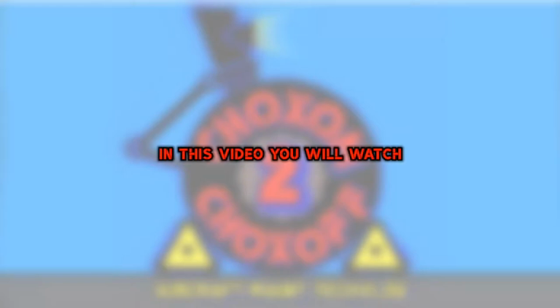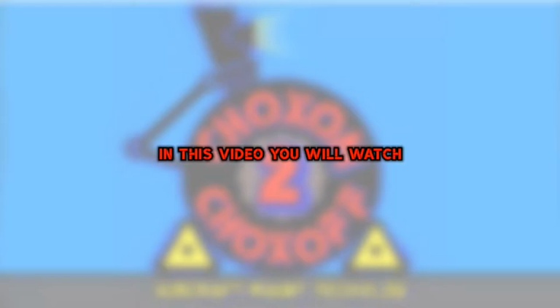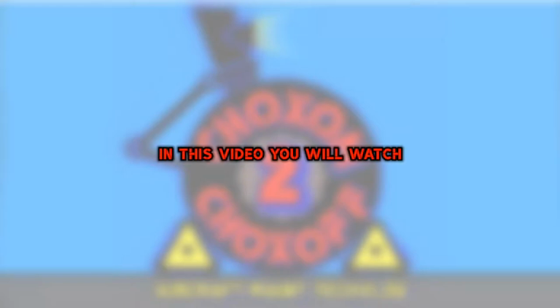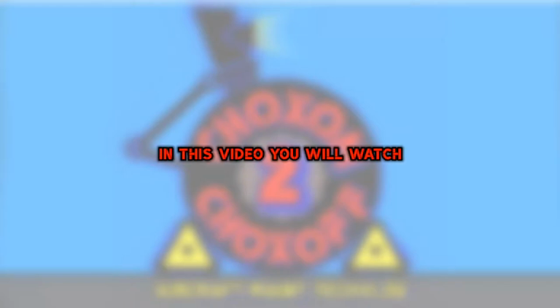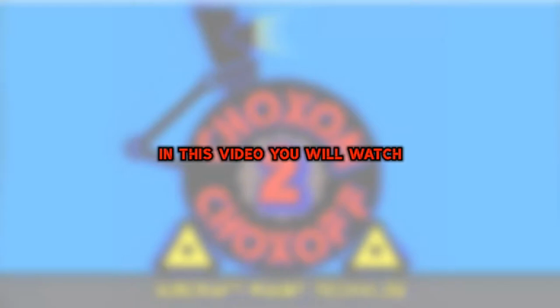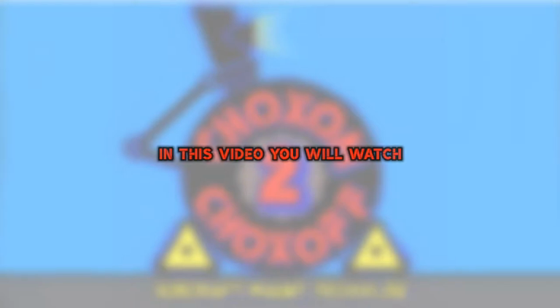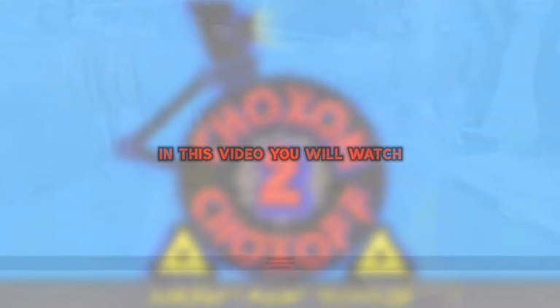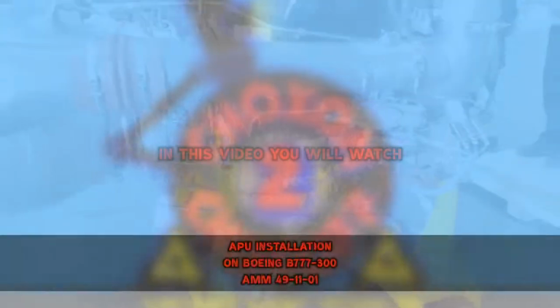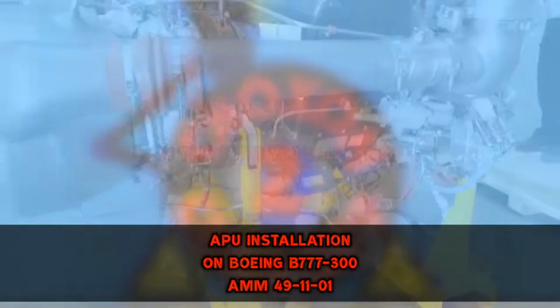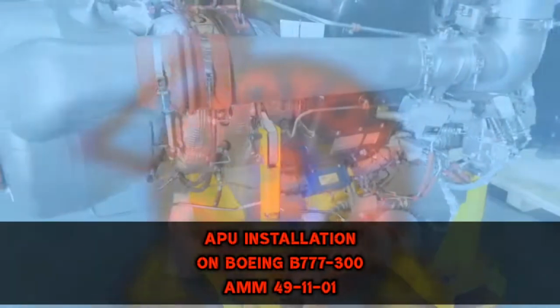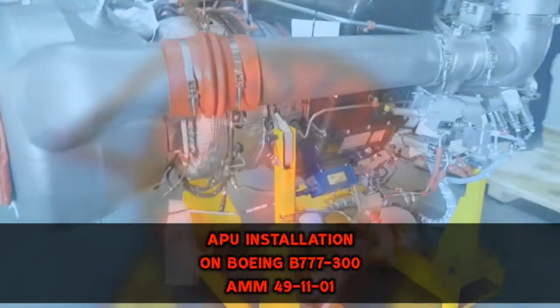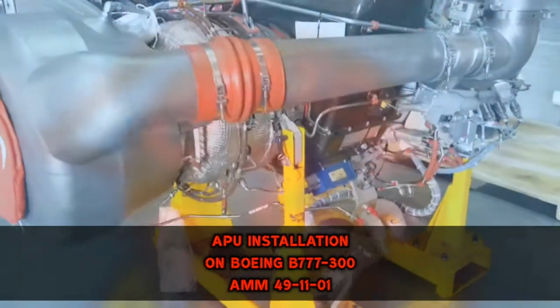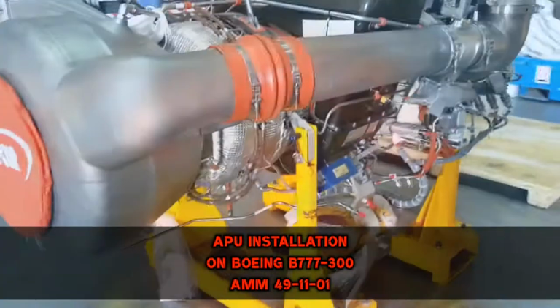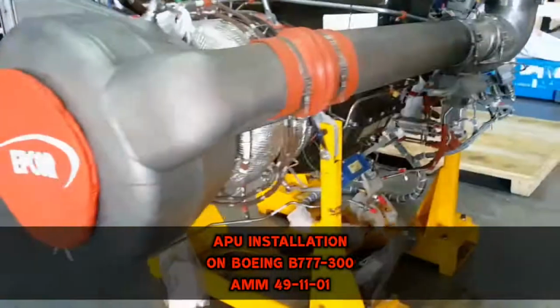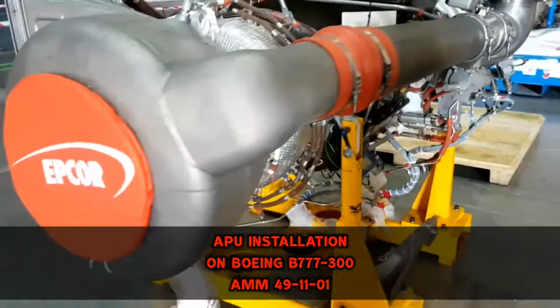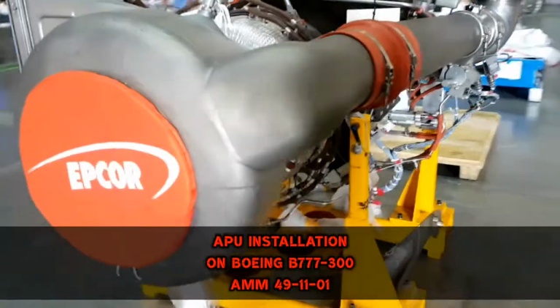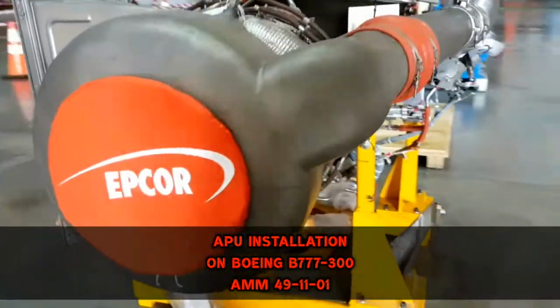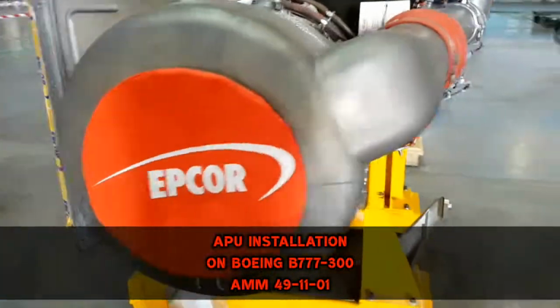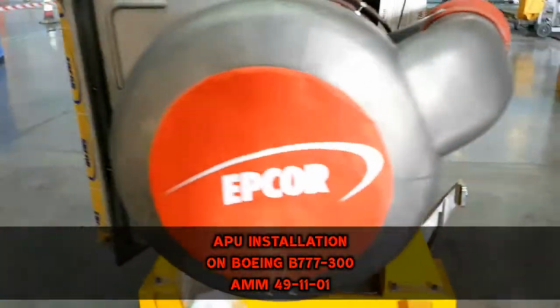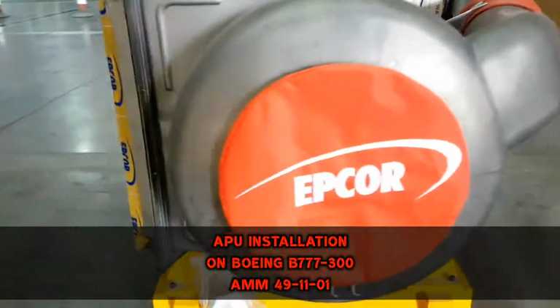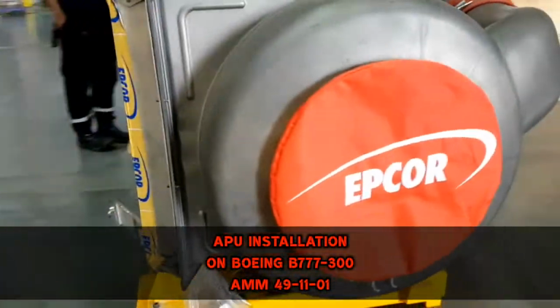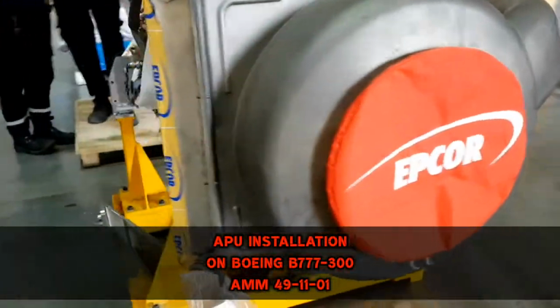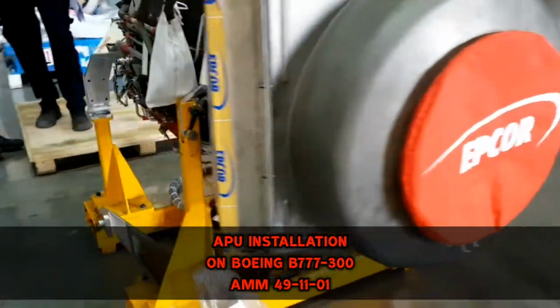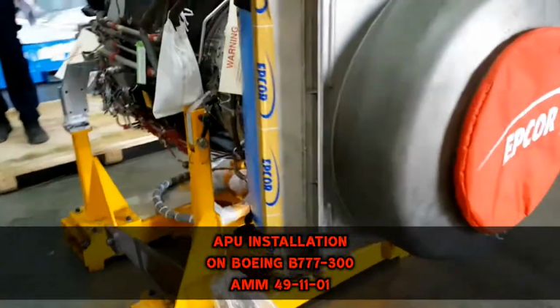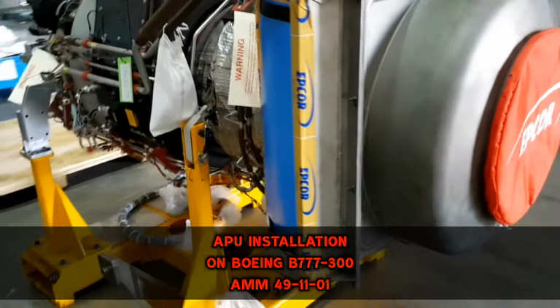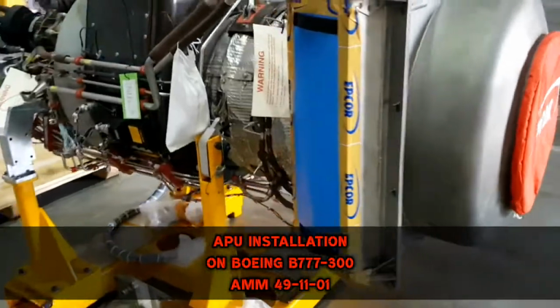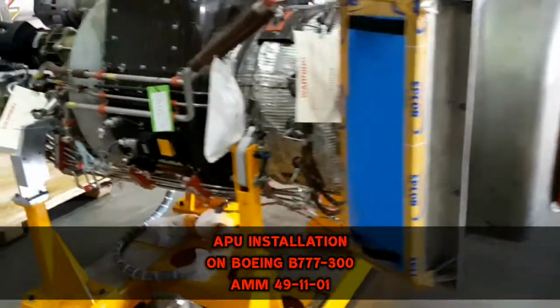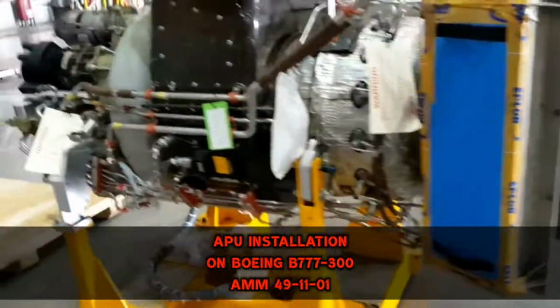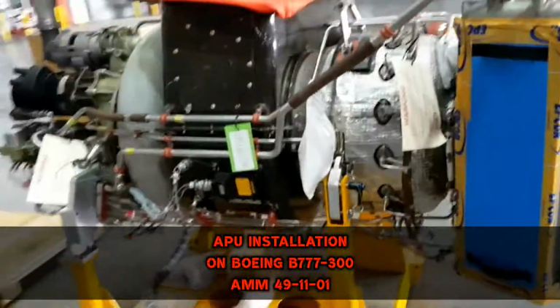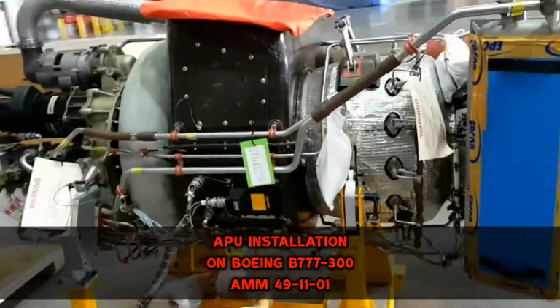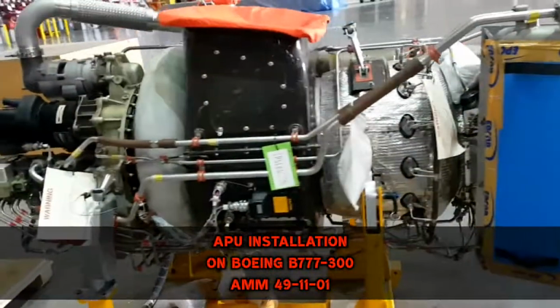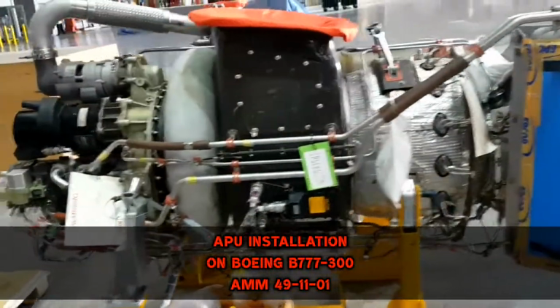In this video you will watch APU installation on Boeing 777-300.